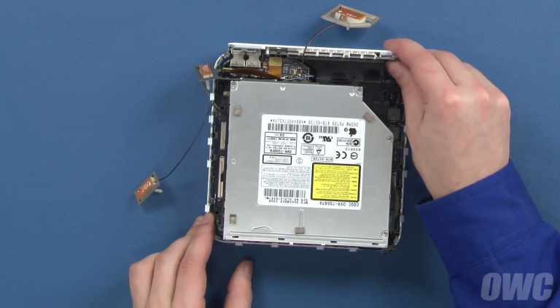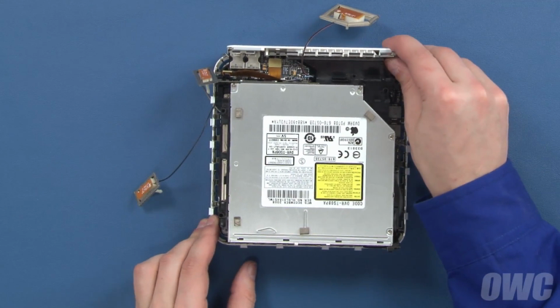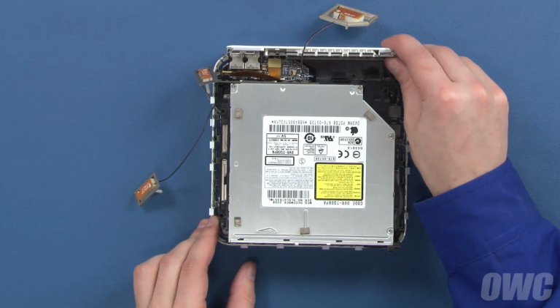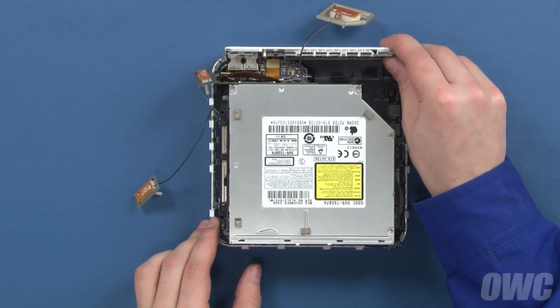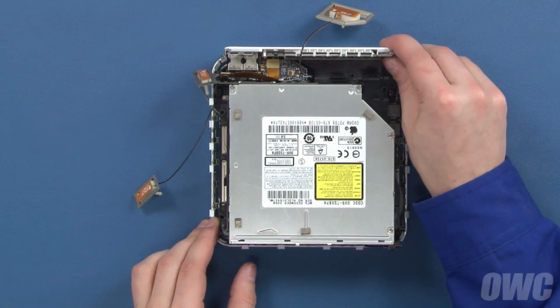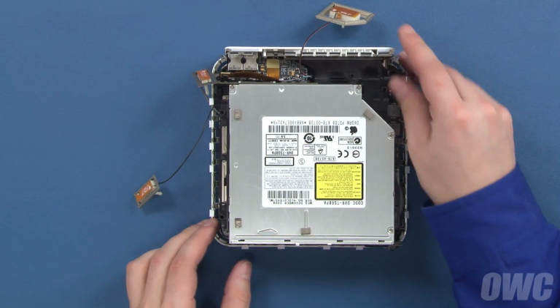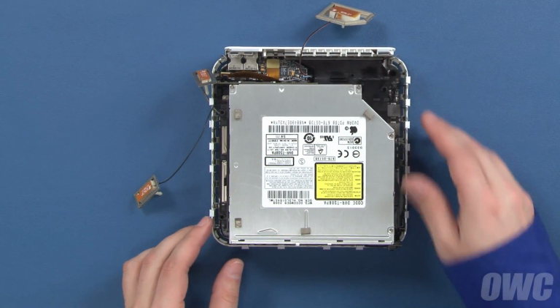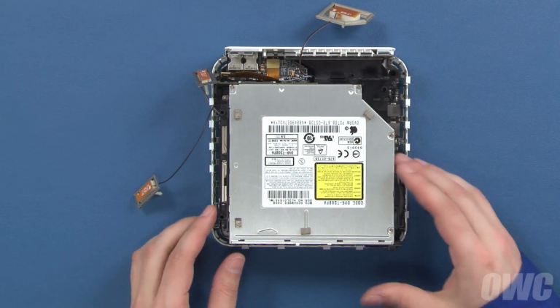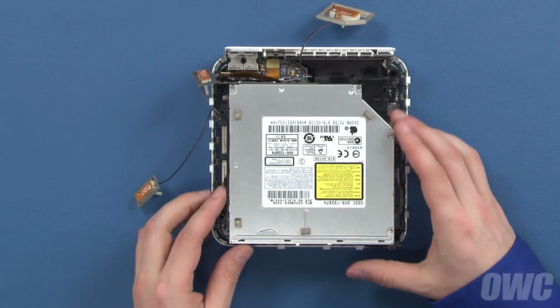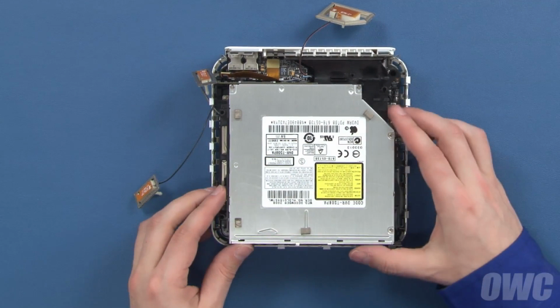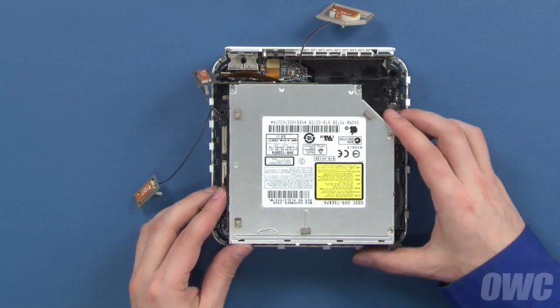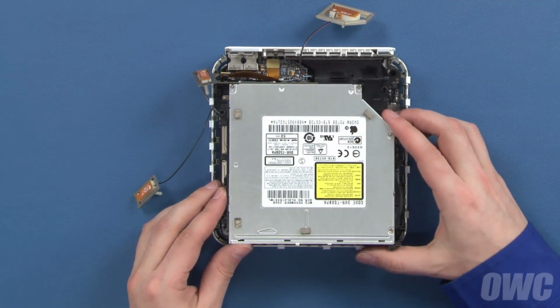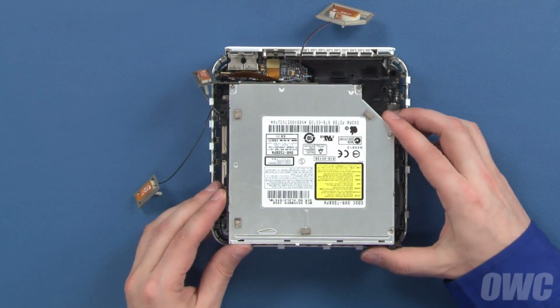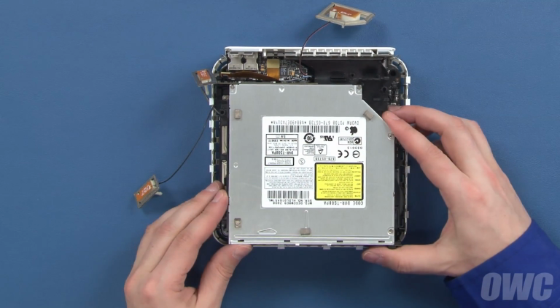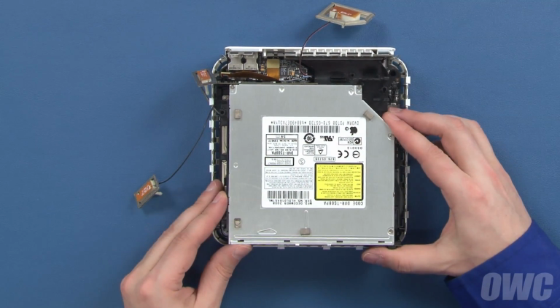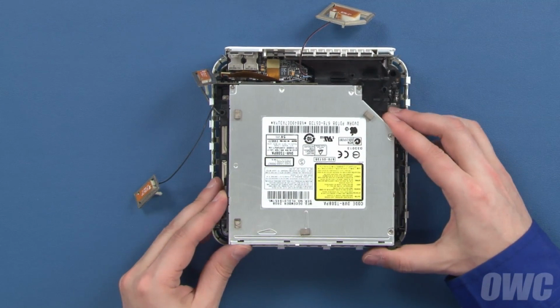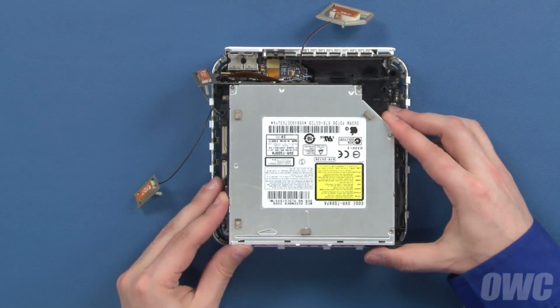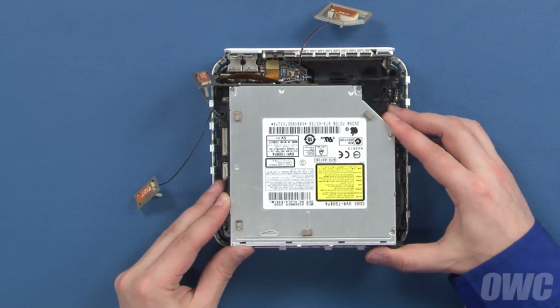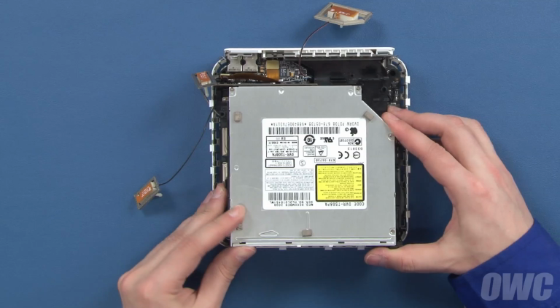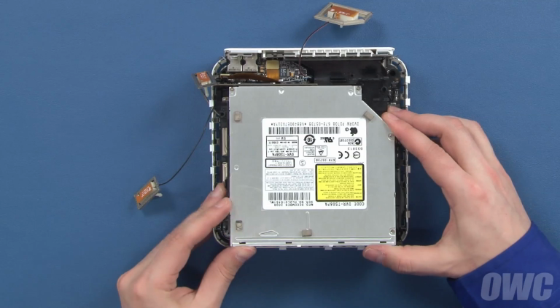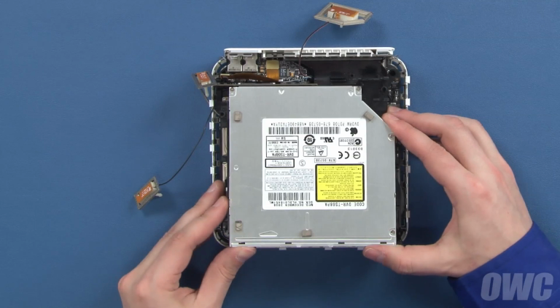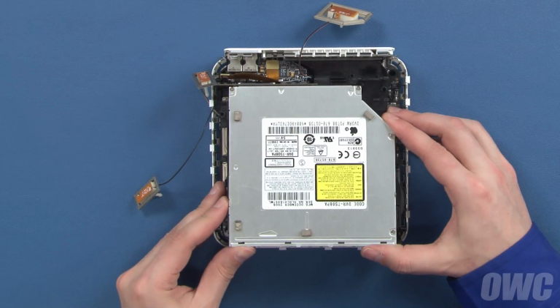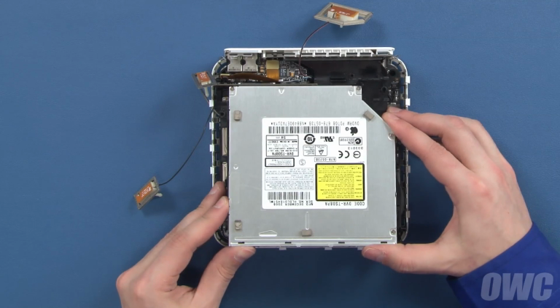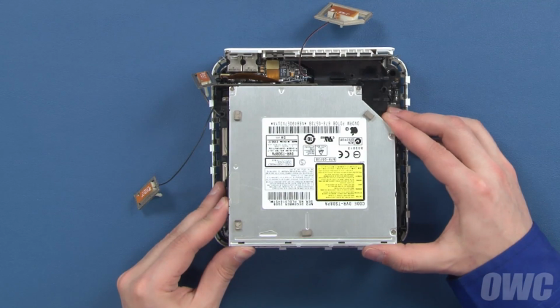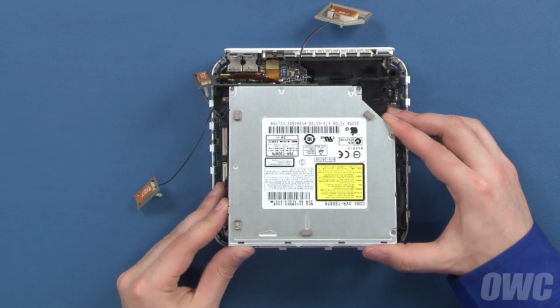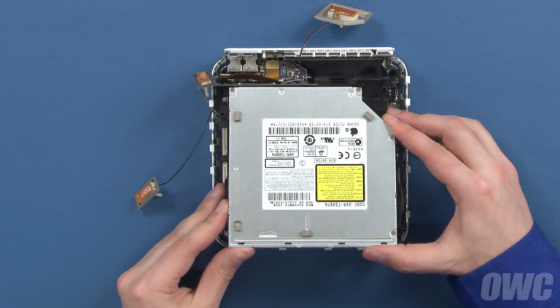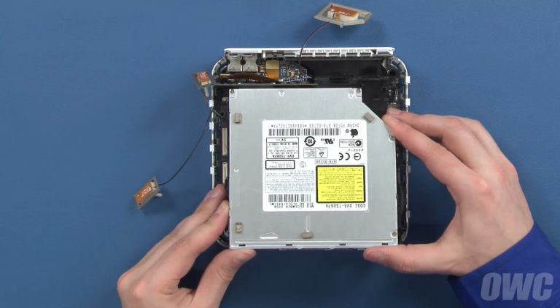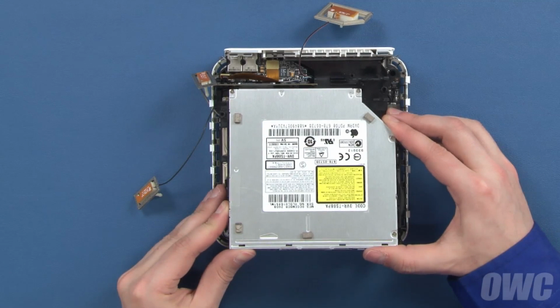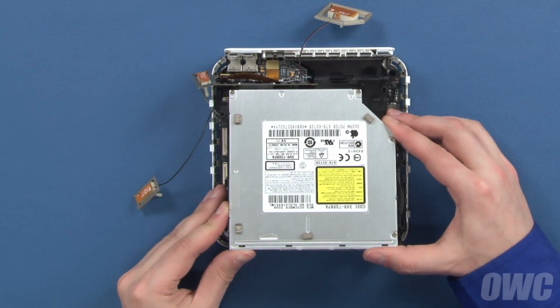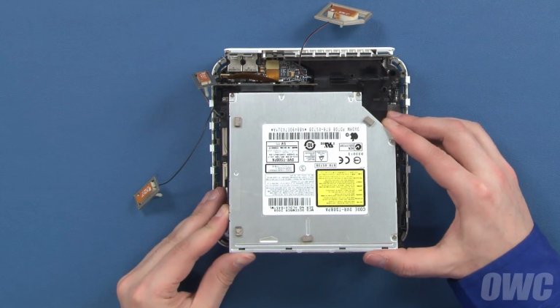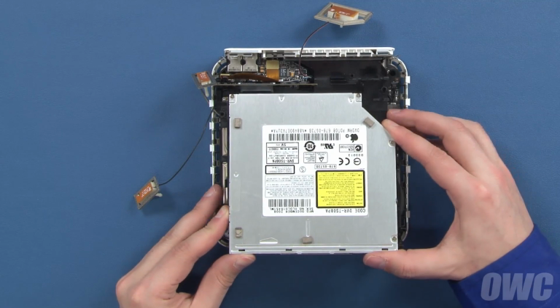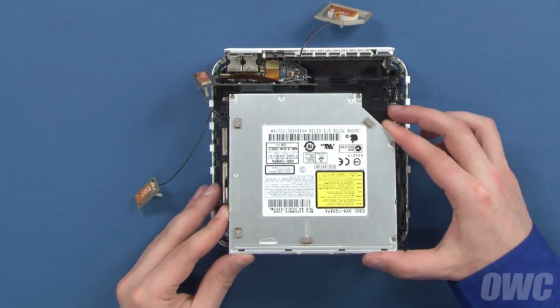Once the screws have been removed, you can gently lift the front edge of the drive and slide it forward out of the carrier.